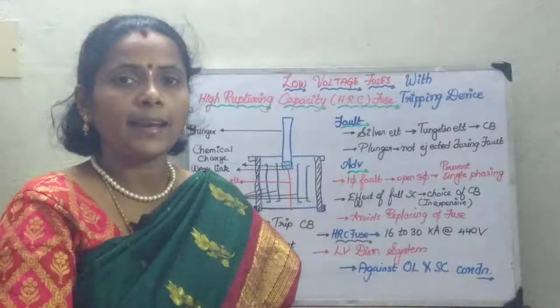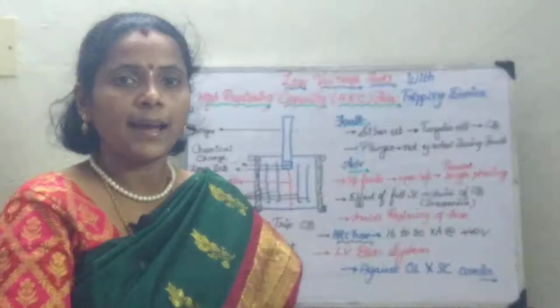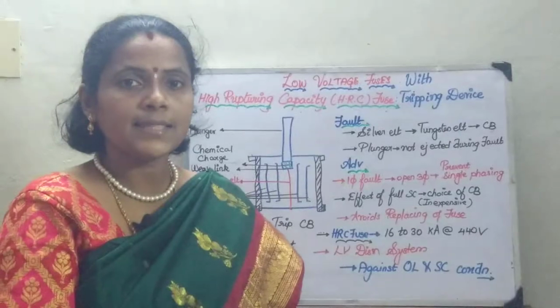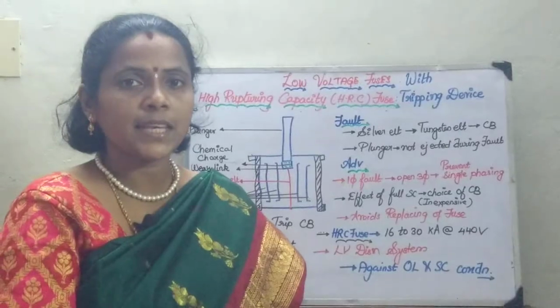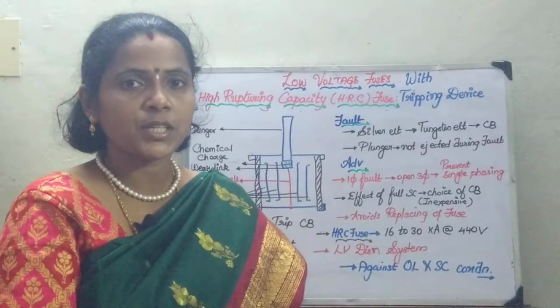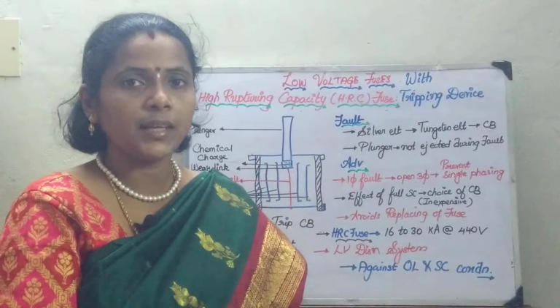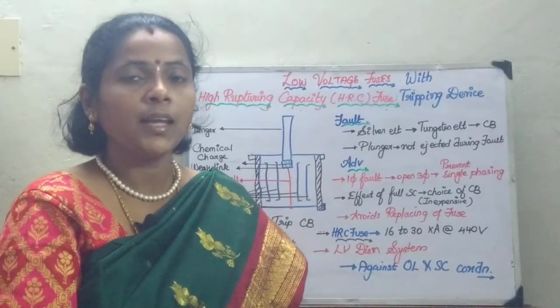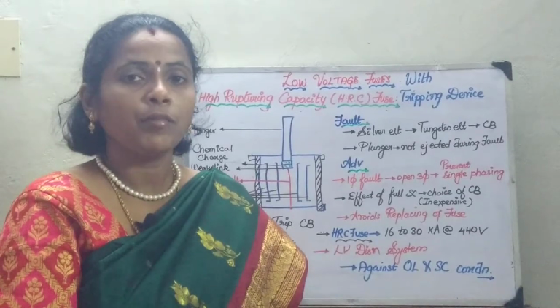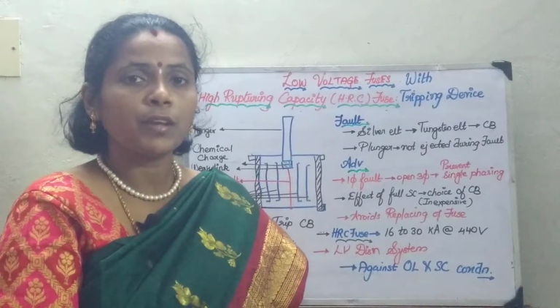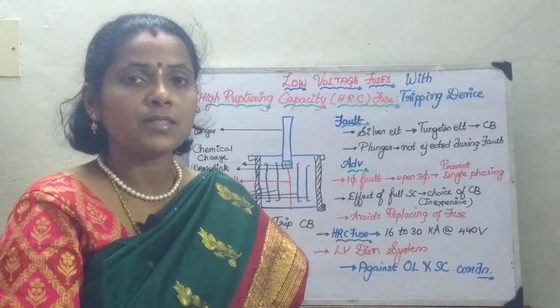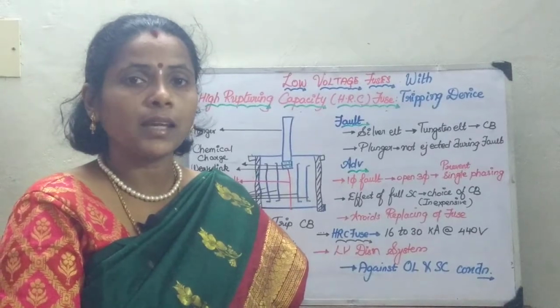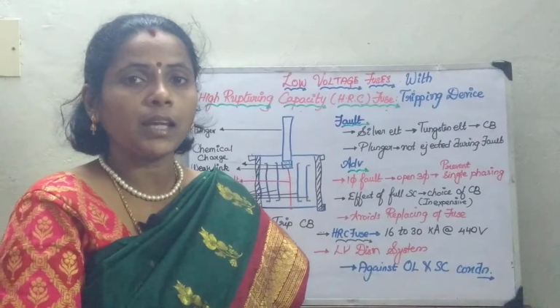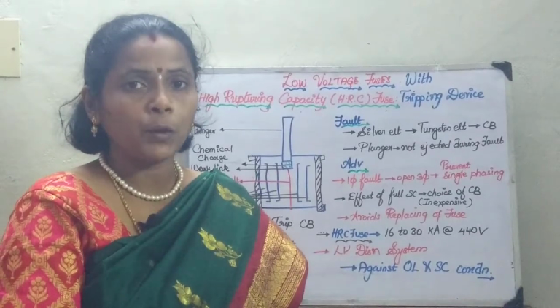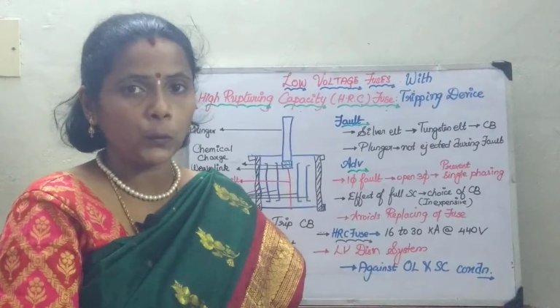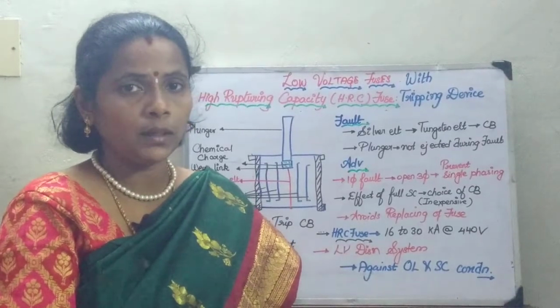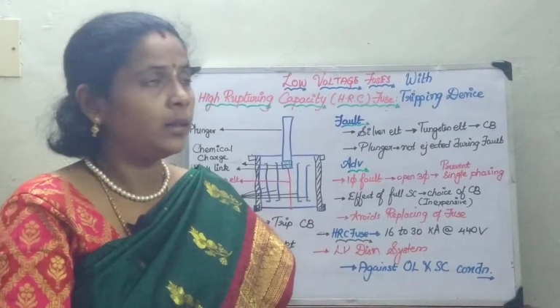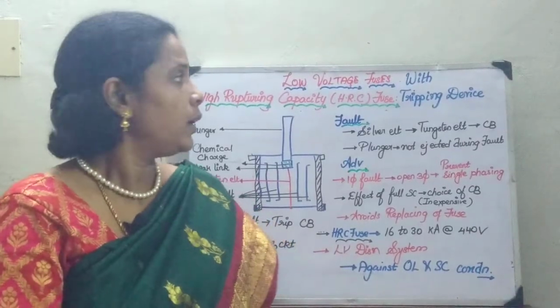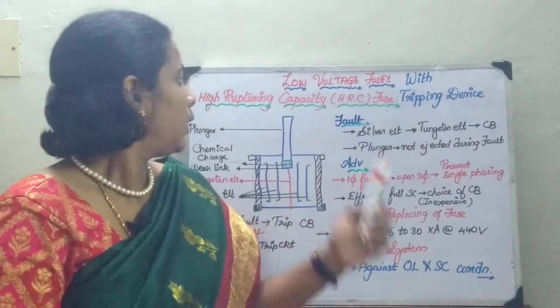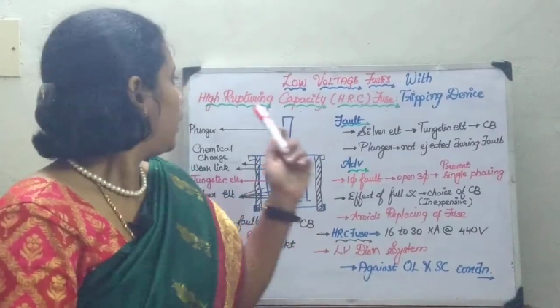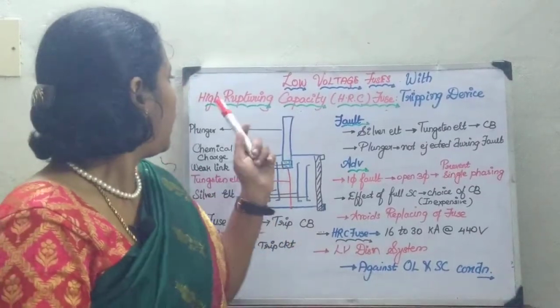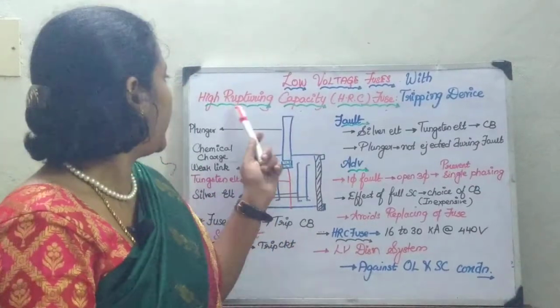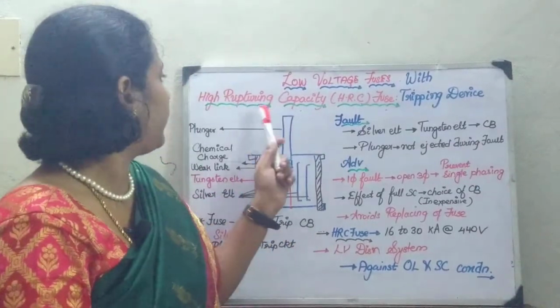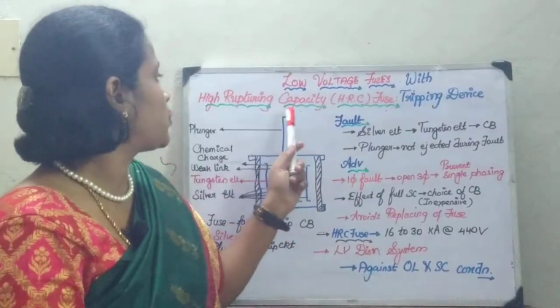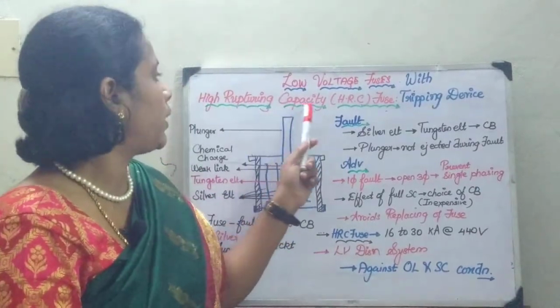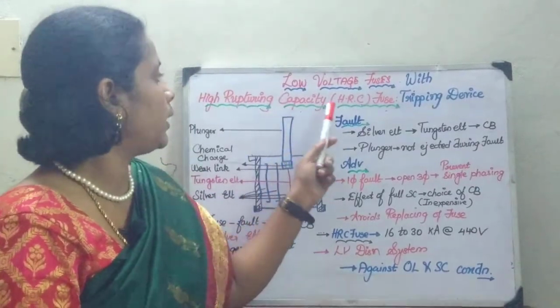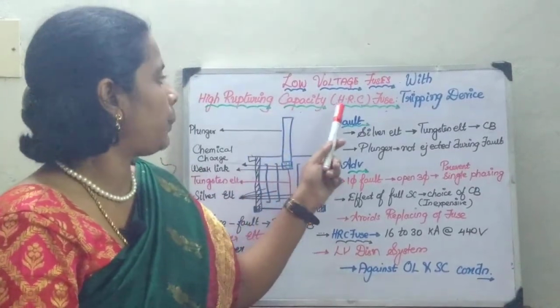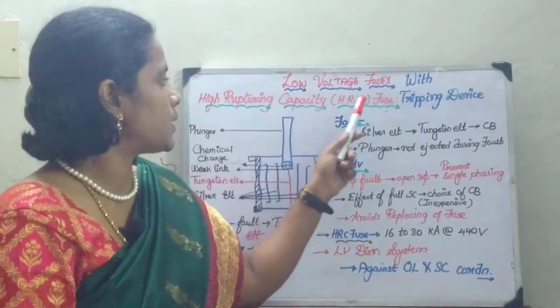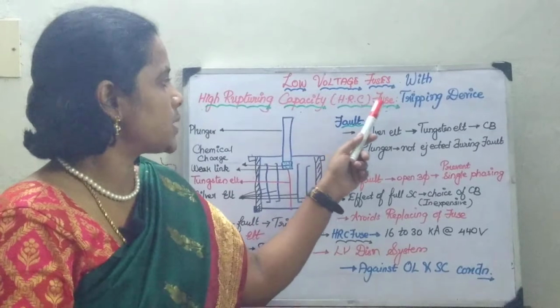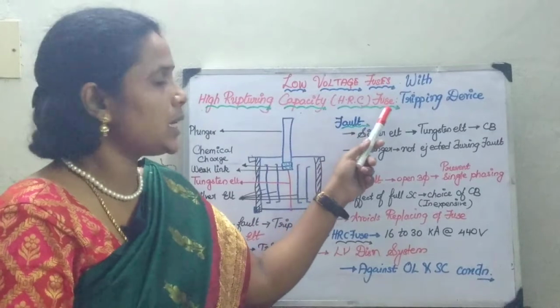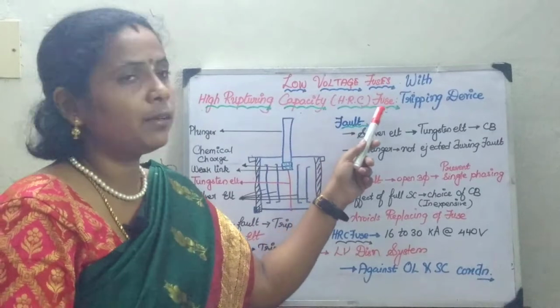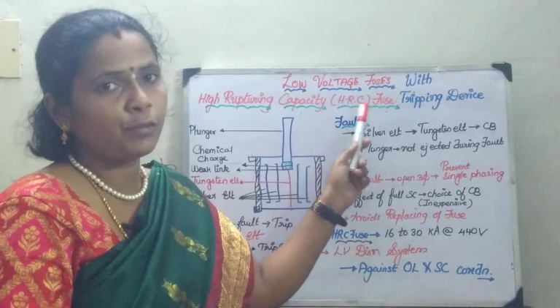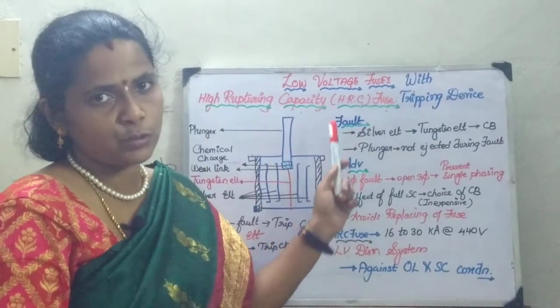In the last session, we have seen about the high rupturing capacity fuse.